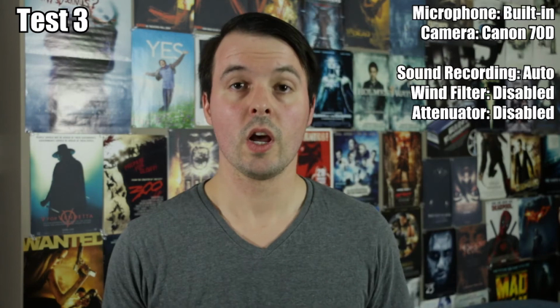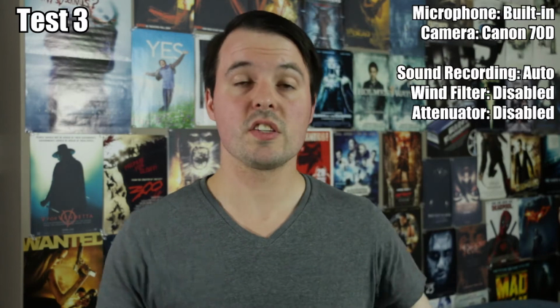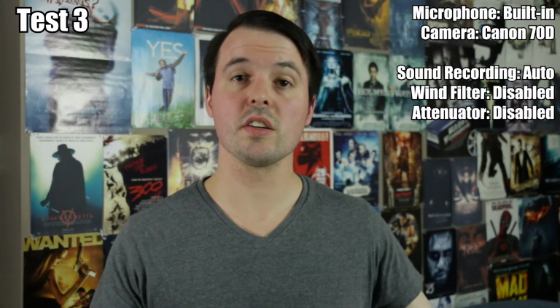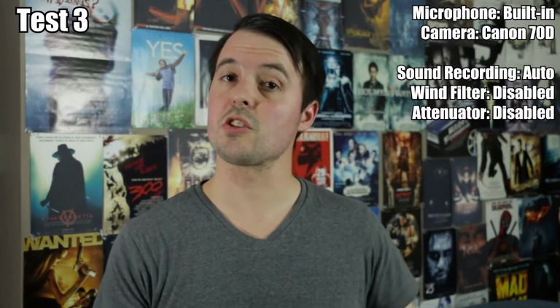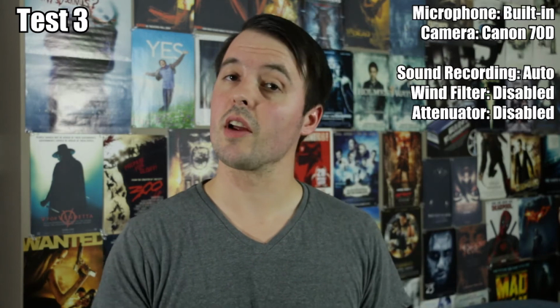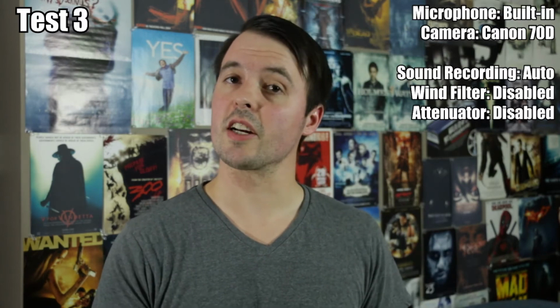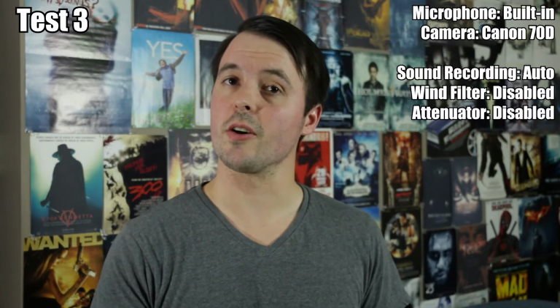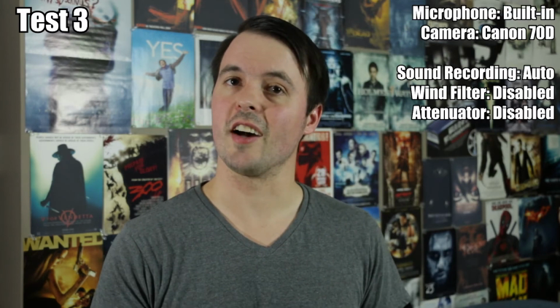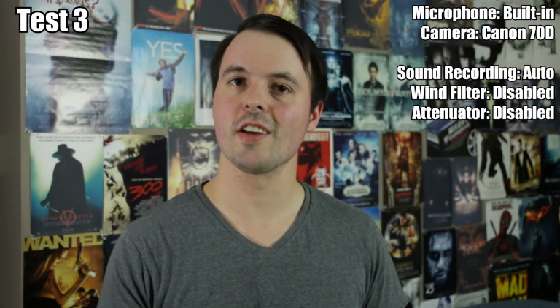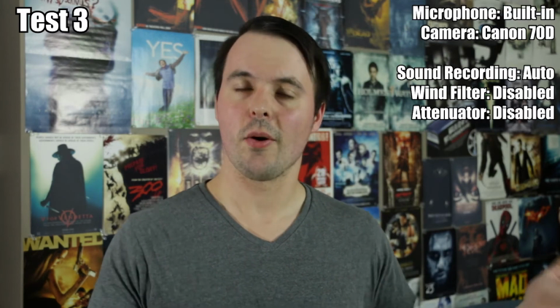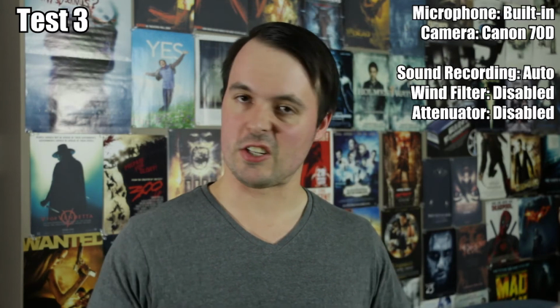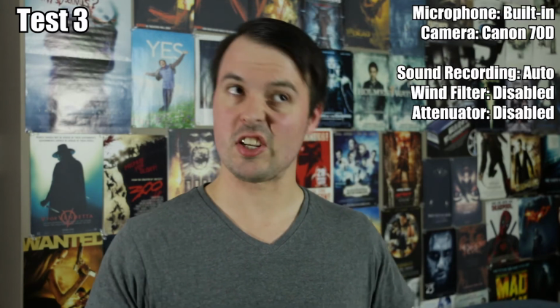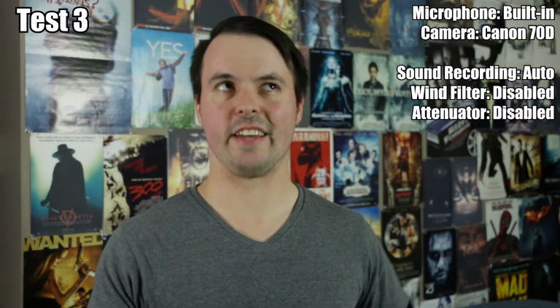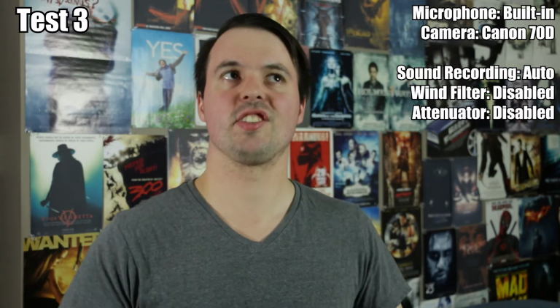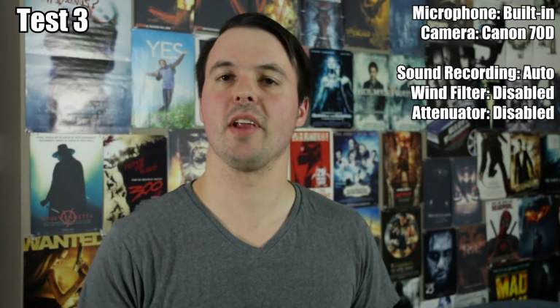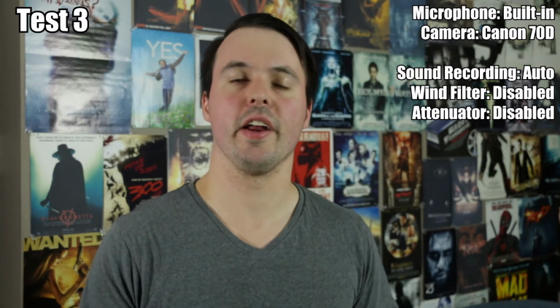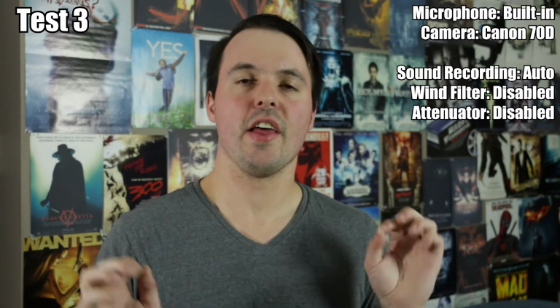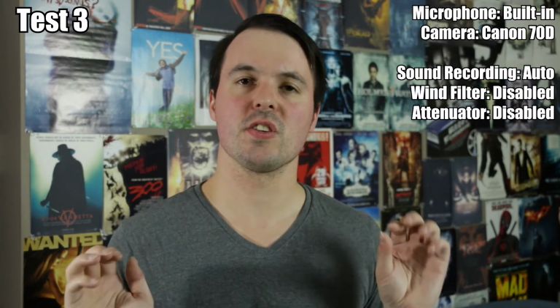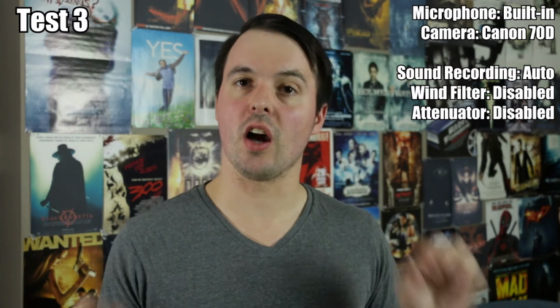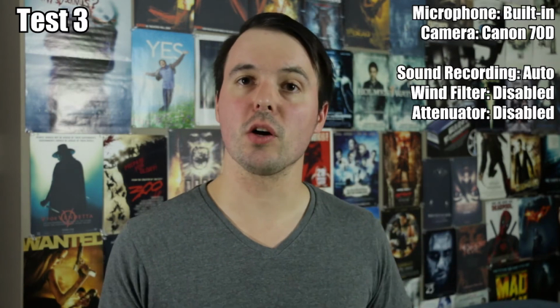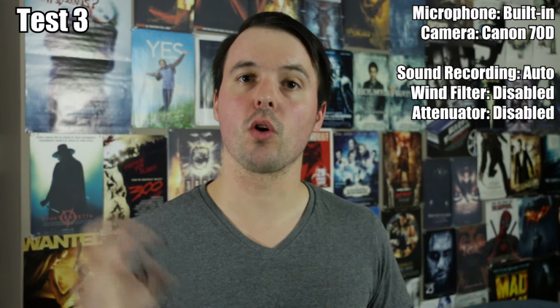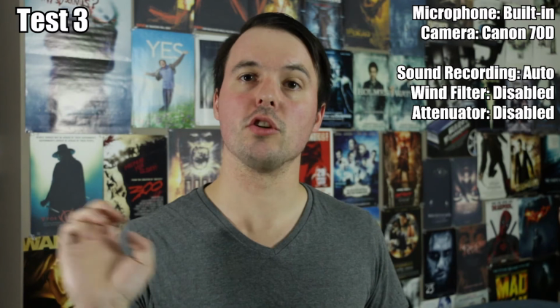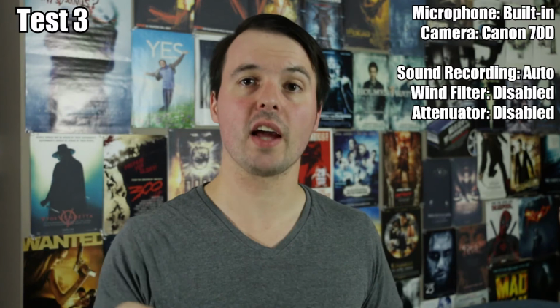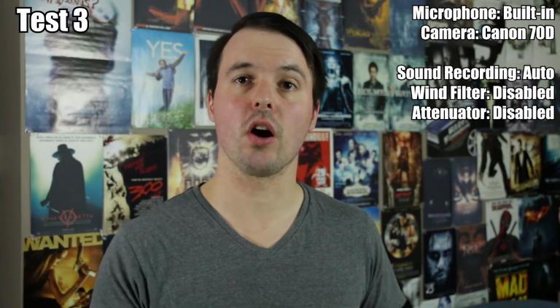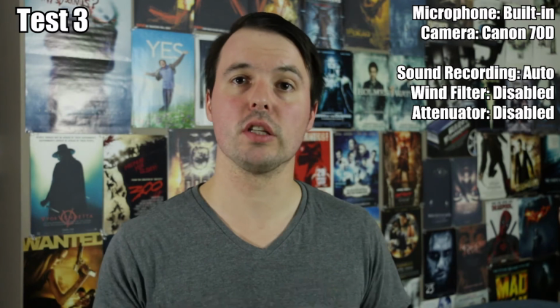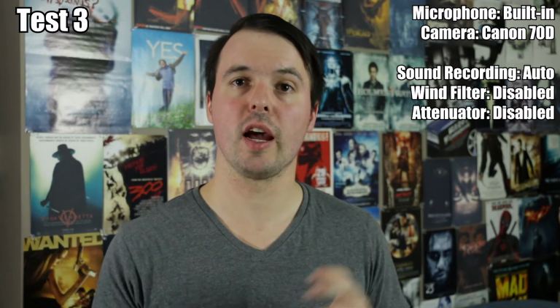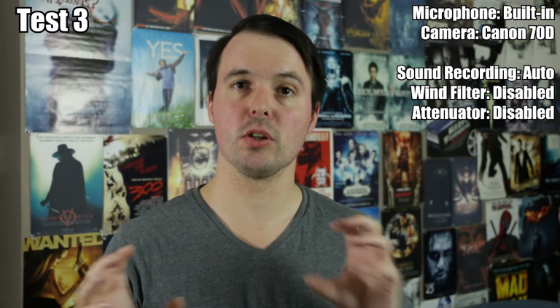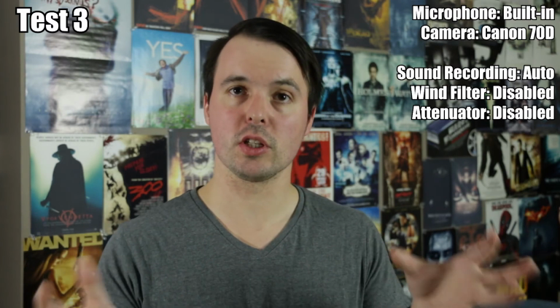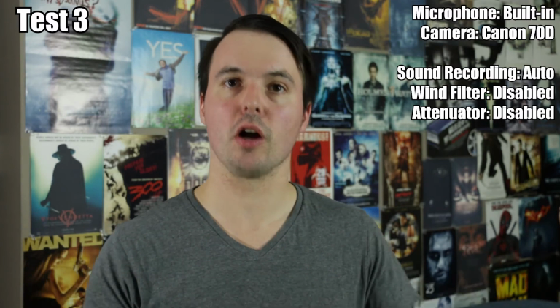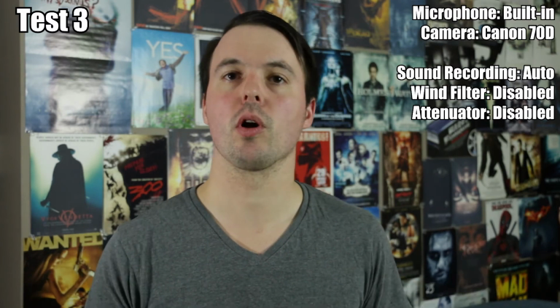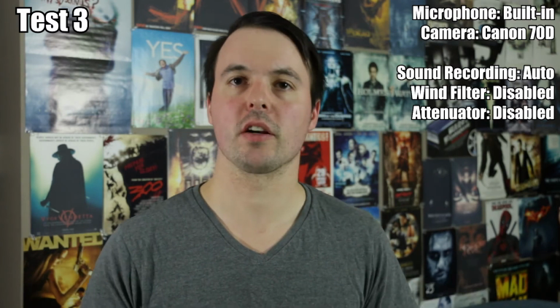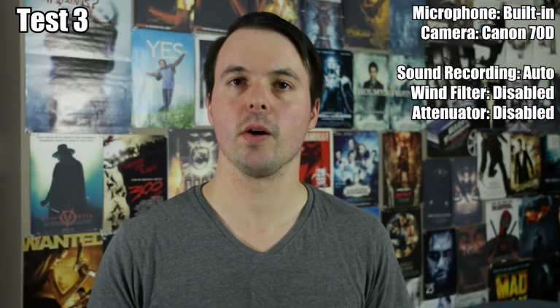This is the story of a microphone test. This is the audio recorded directly onto the camera using the onboard microphone.